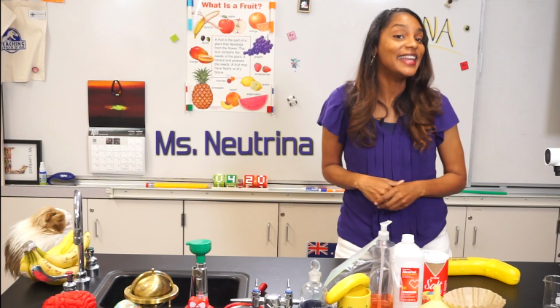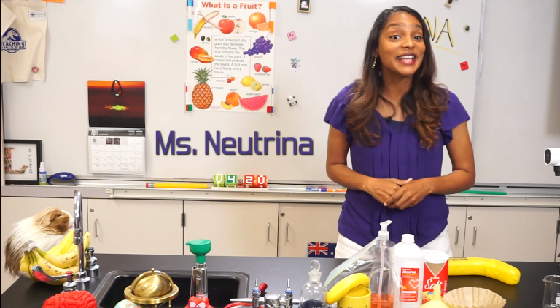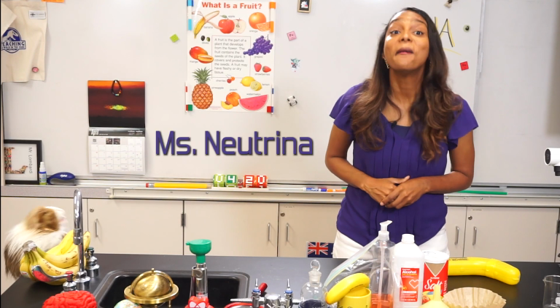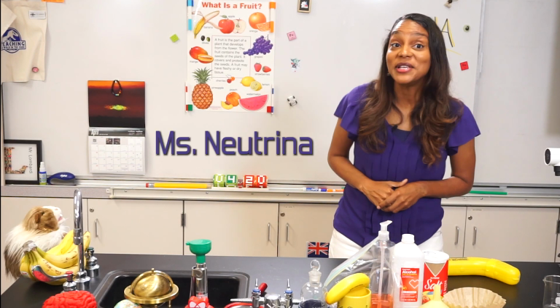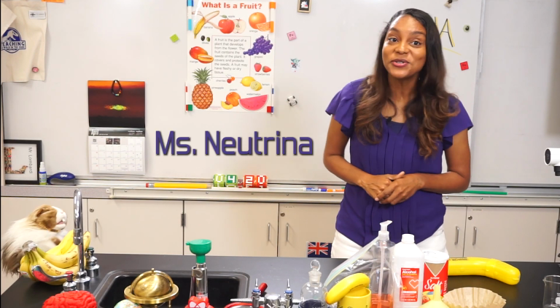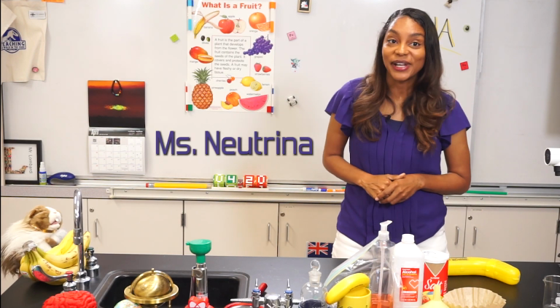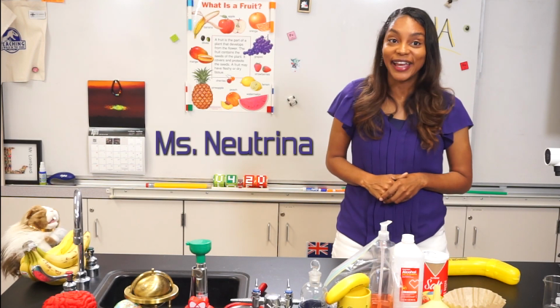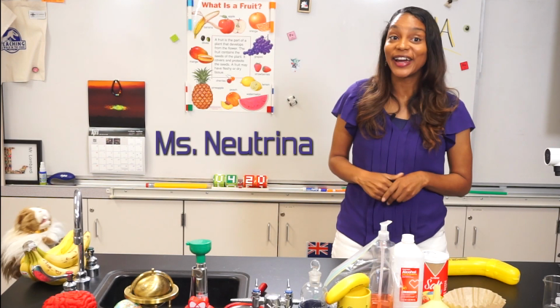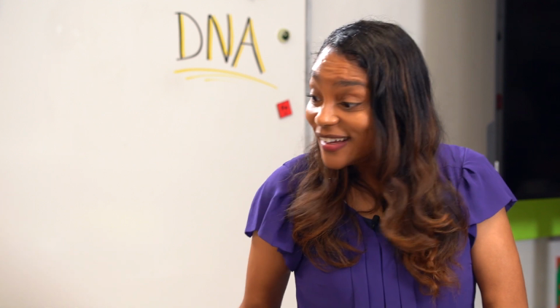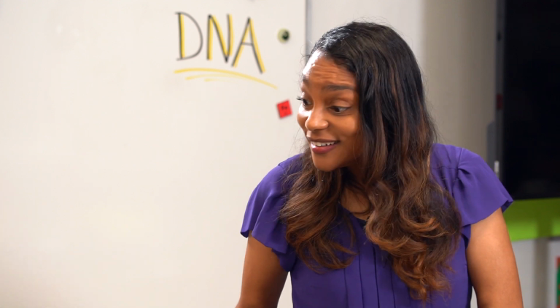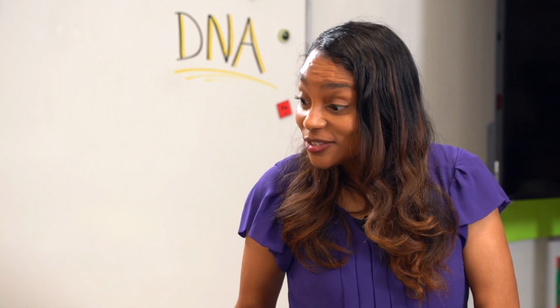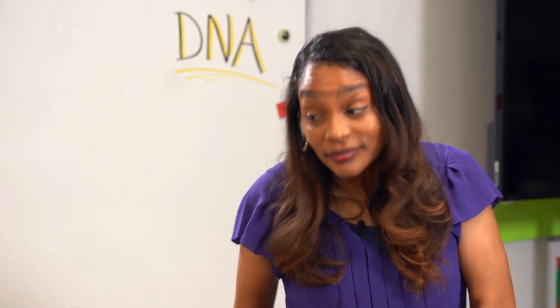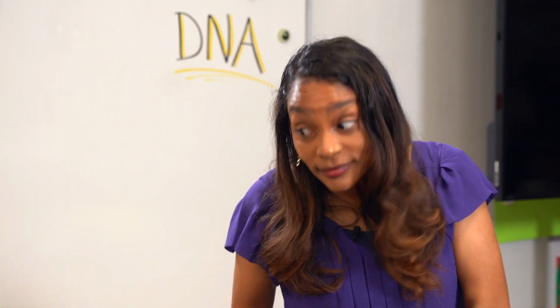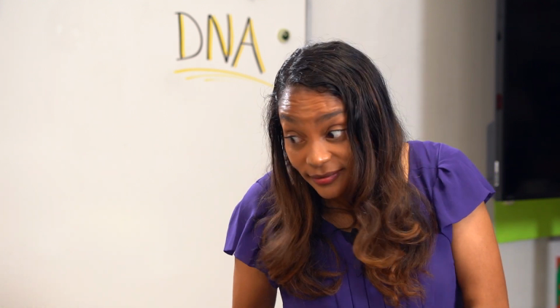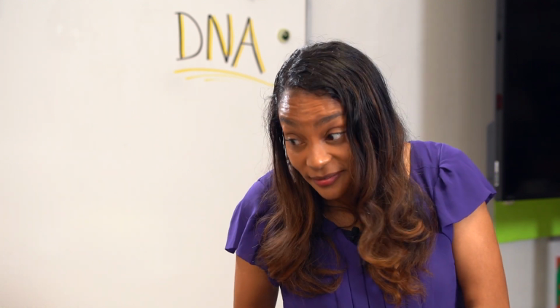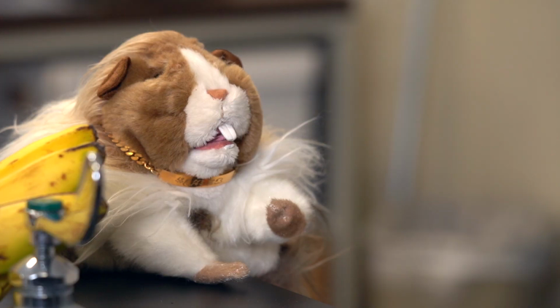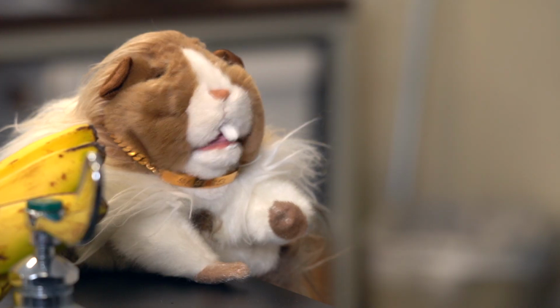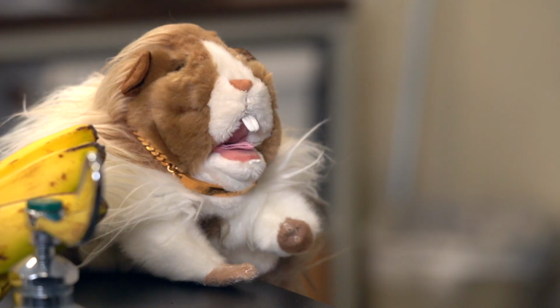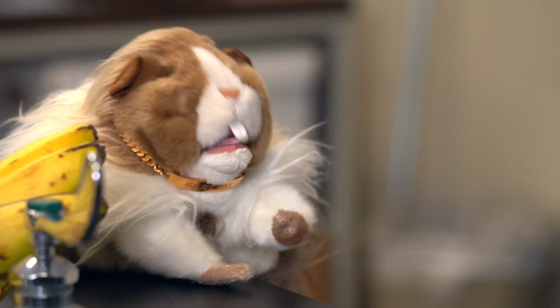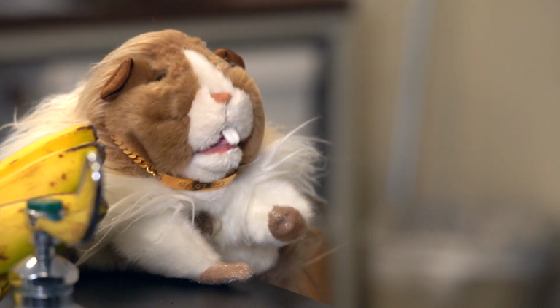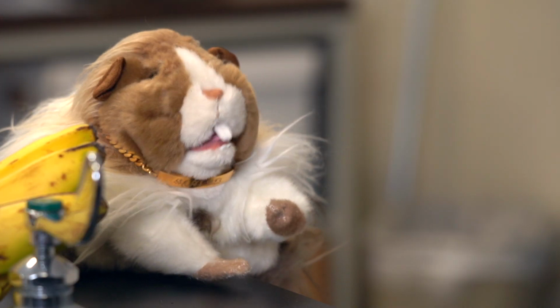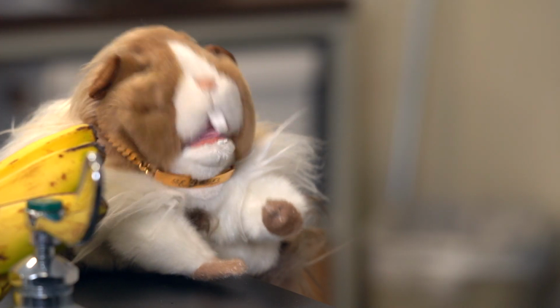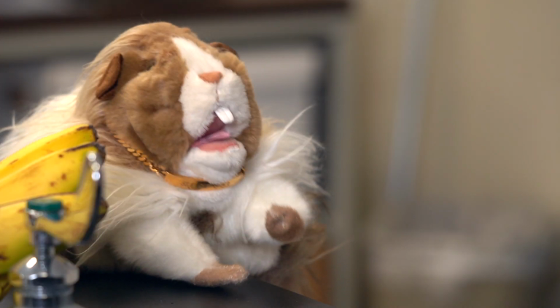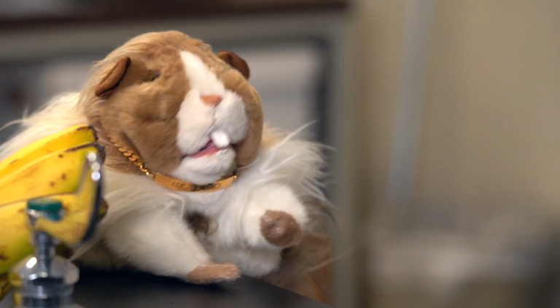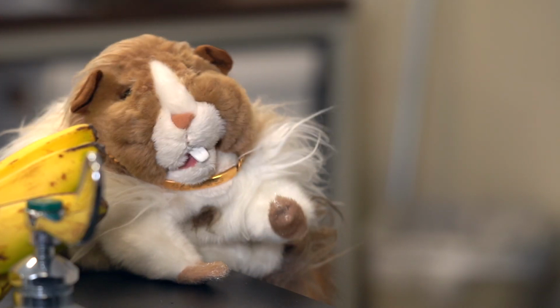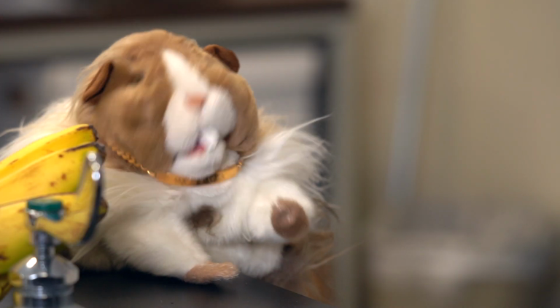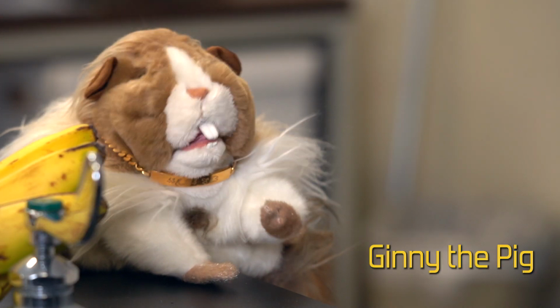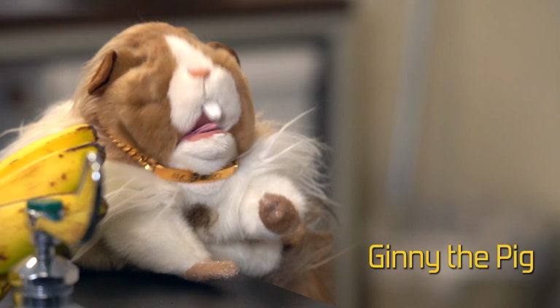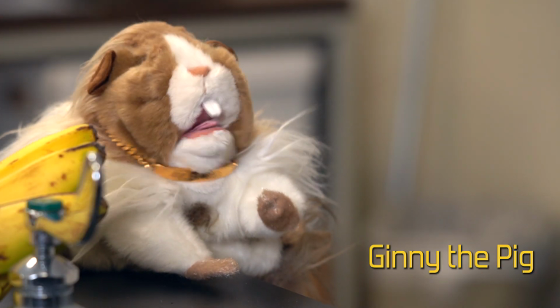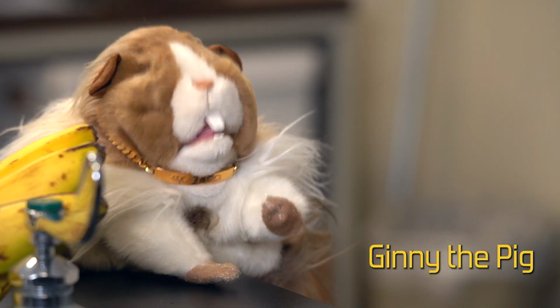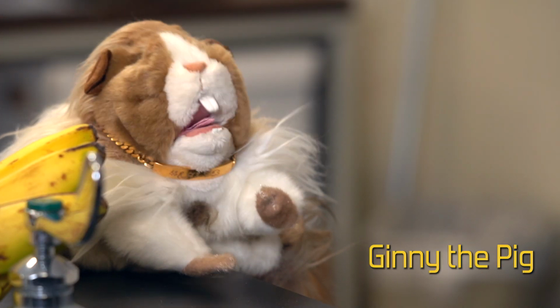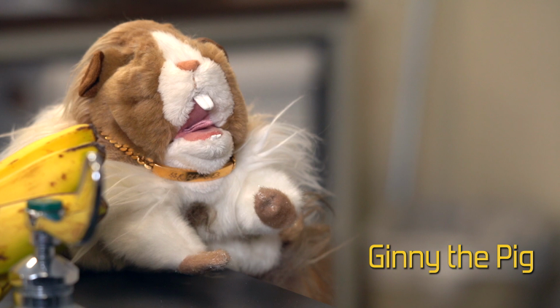Hey Brainiacs! Miss Neutrina here, and Guinea the pig here. We welcome you to join us during various scientific investigations and explorations.